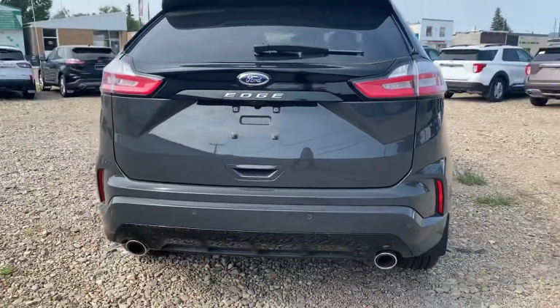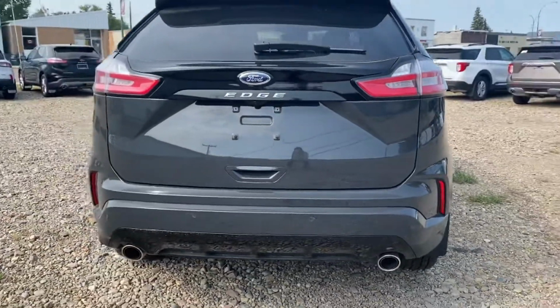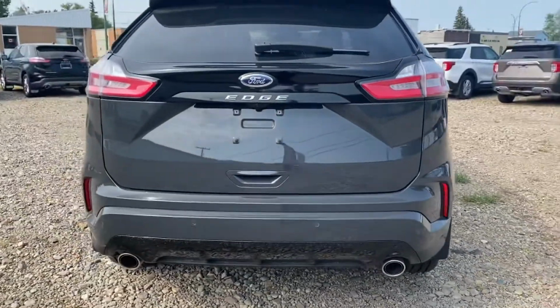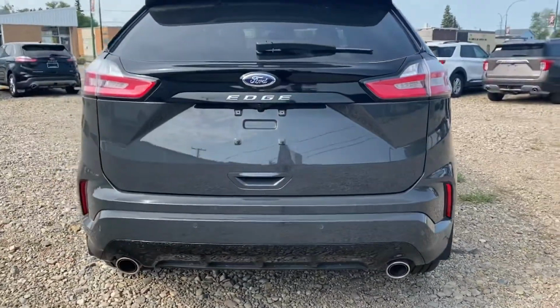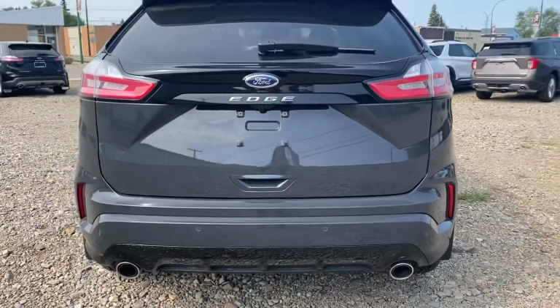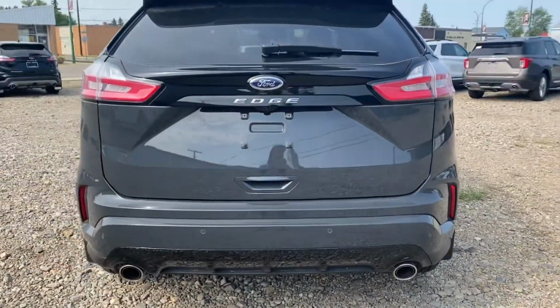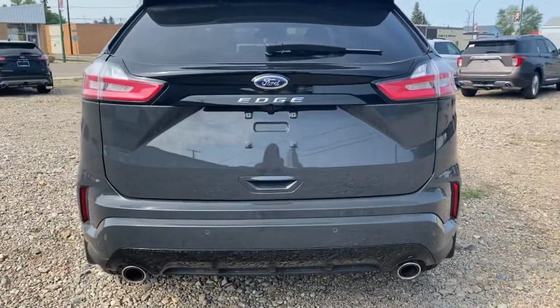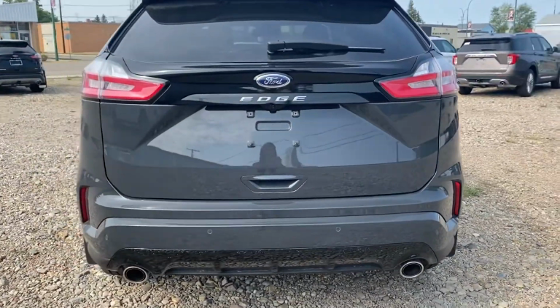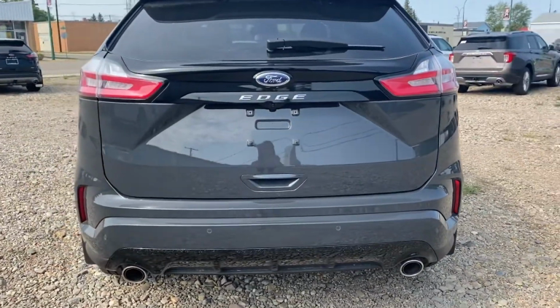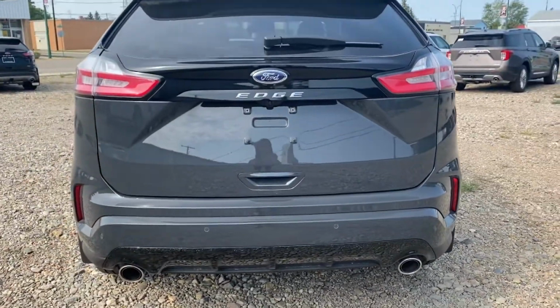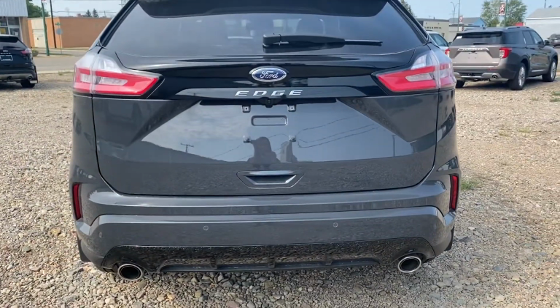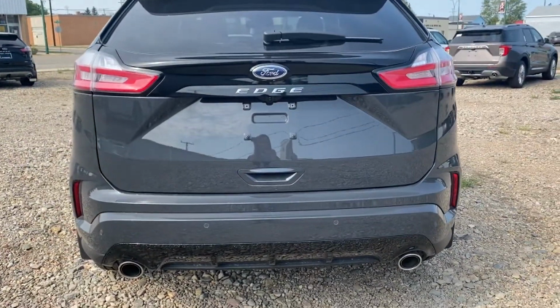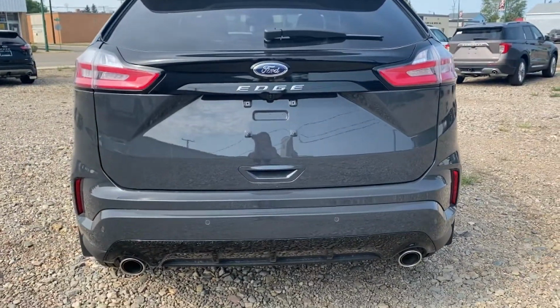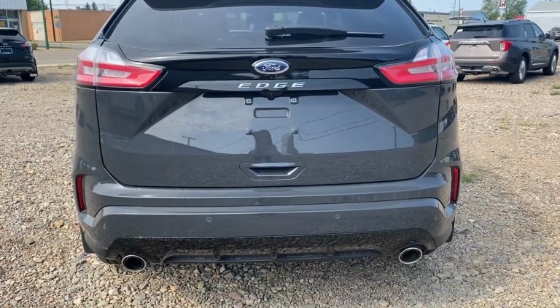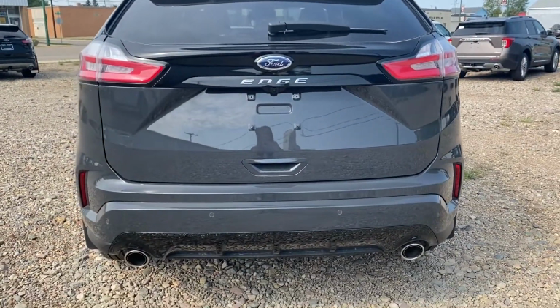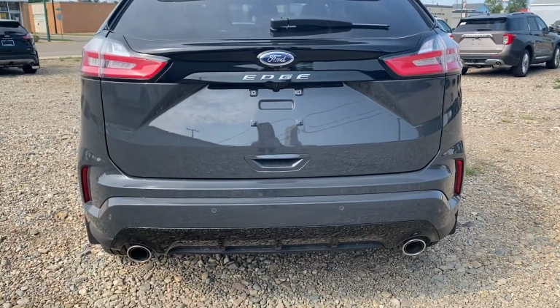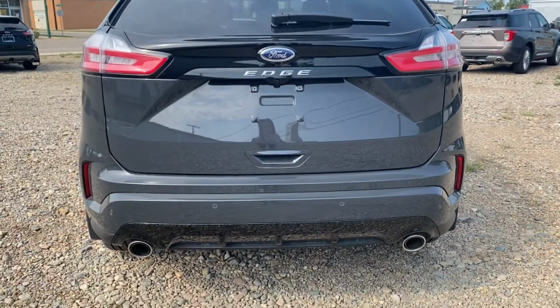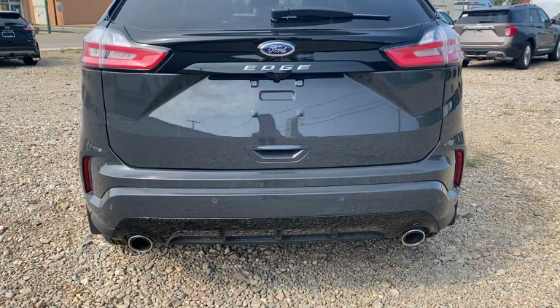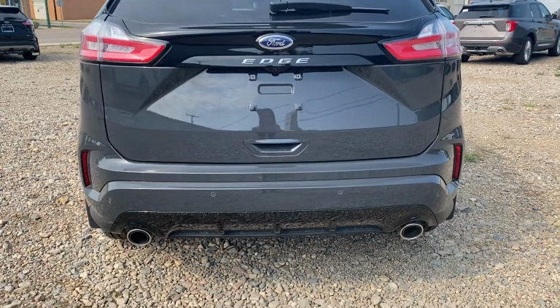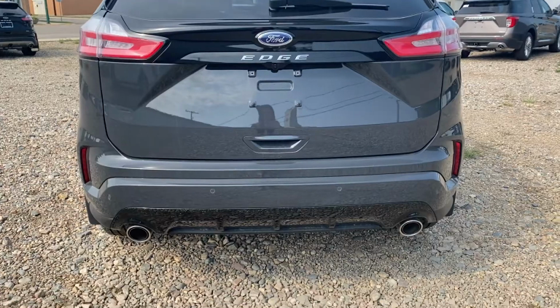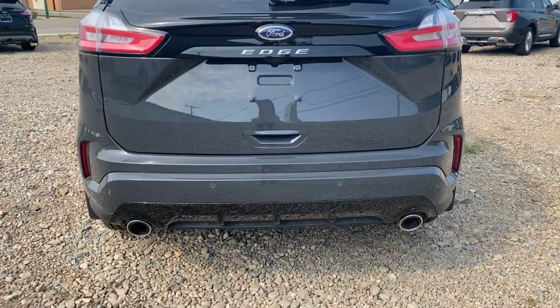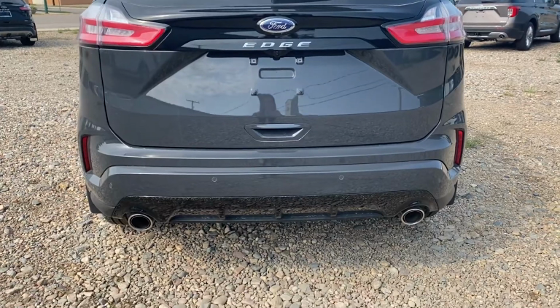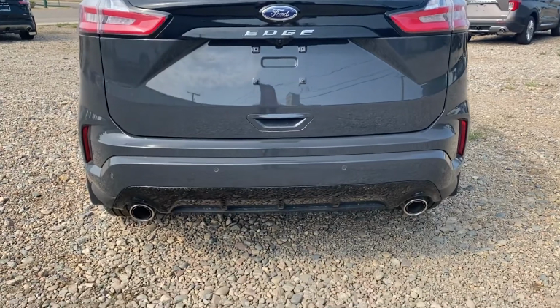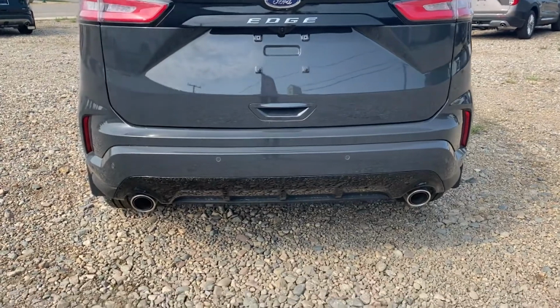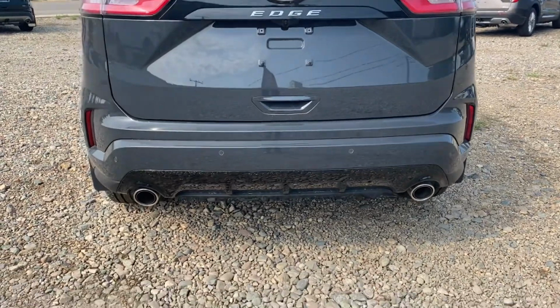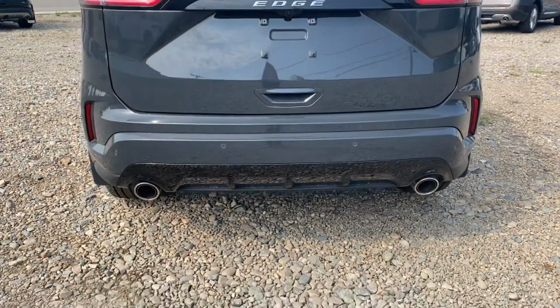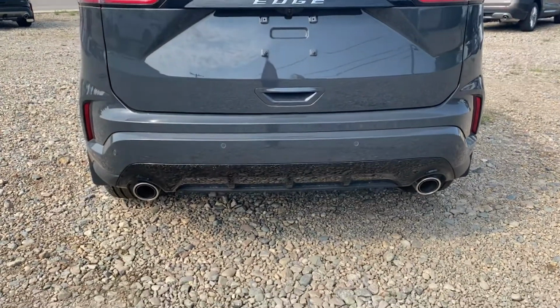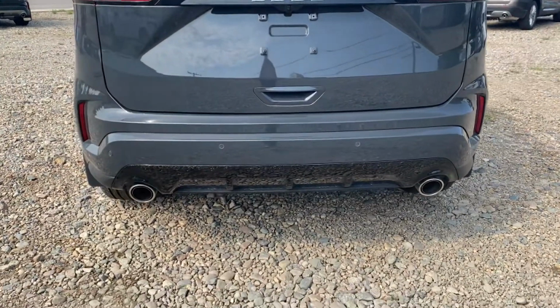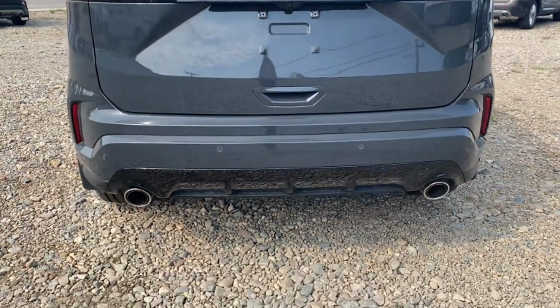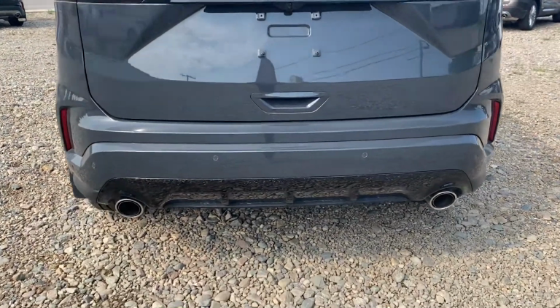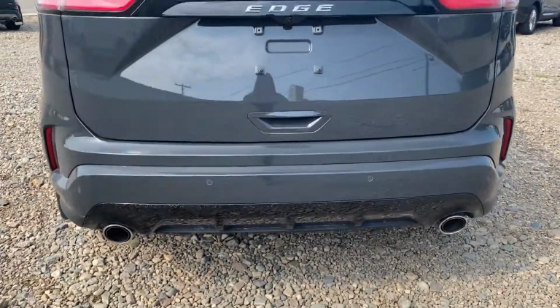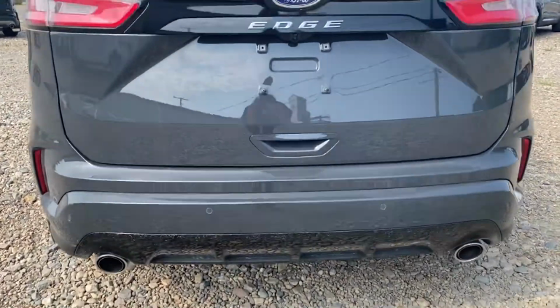So of course in the back you've got your backup camera here, parking sensors down below, and then you've got the dual exhaust.